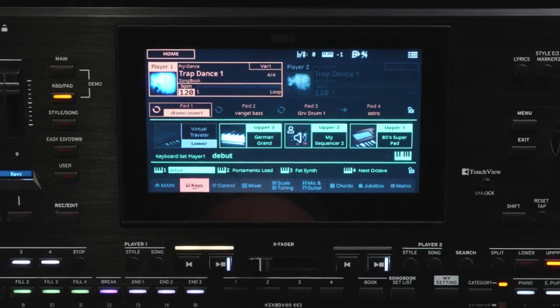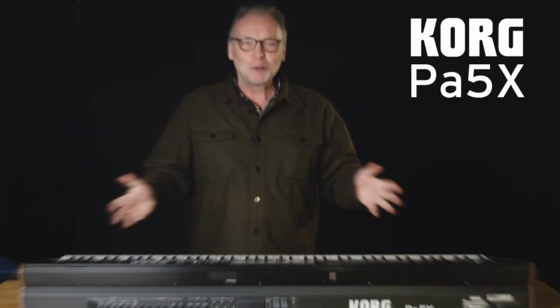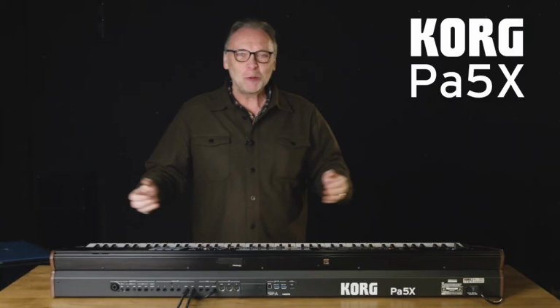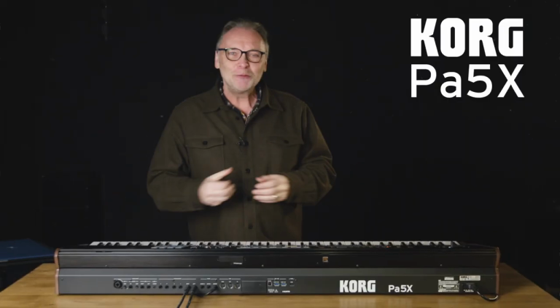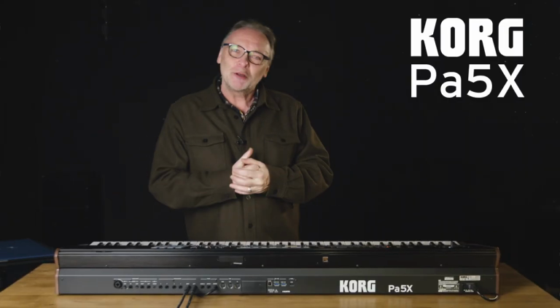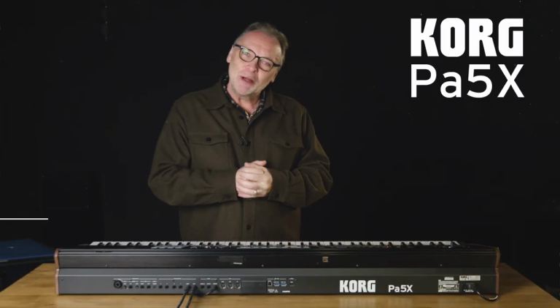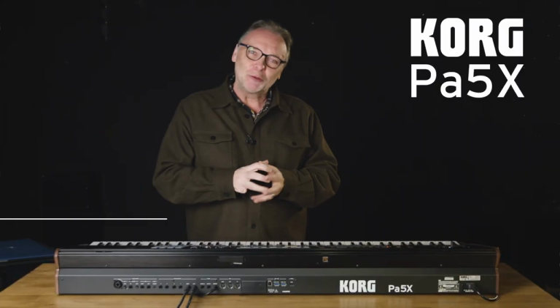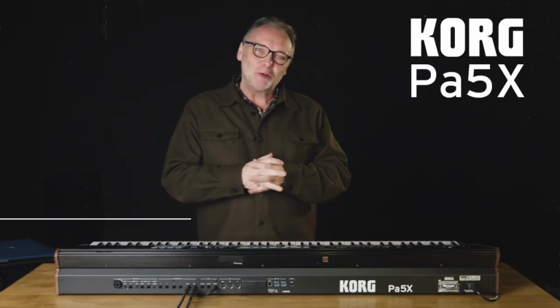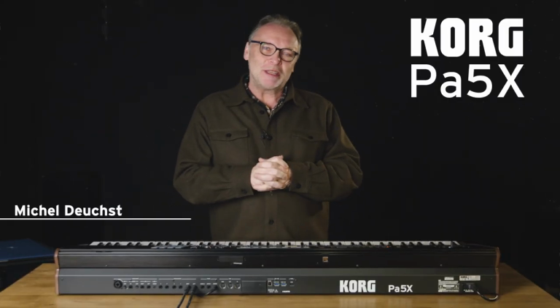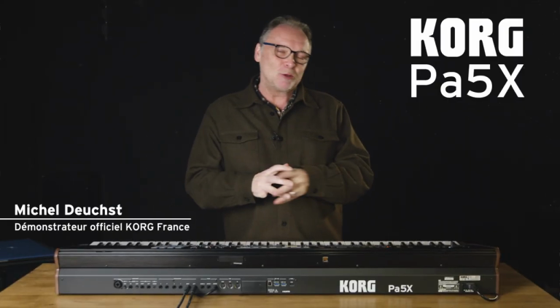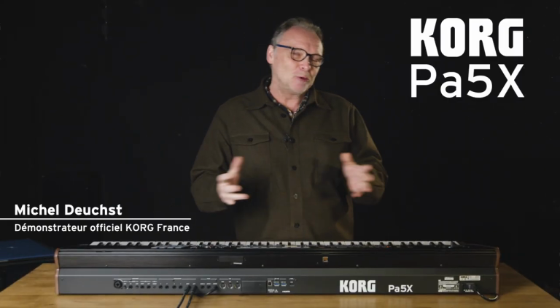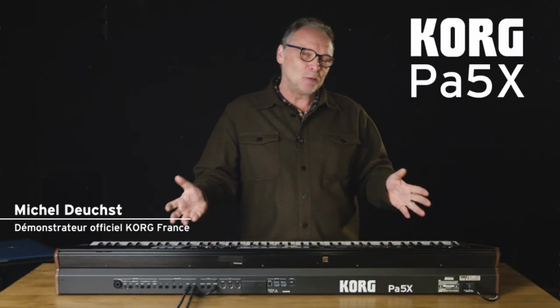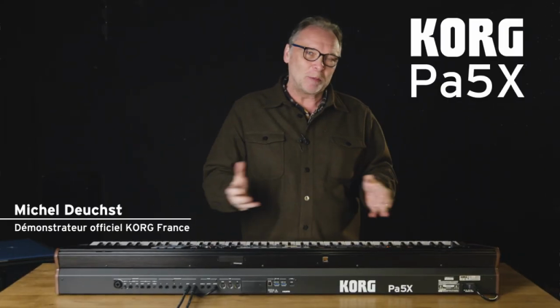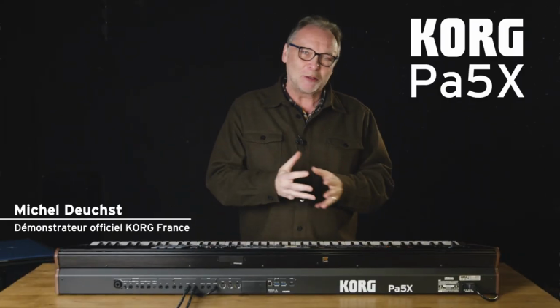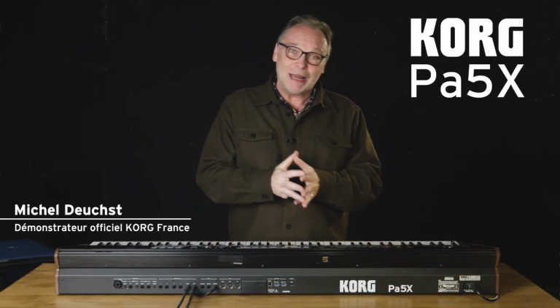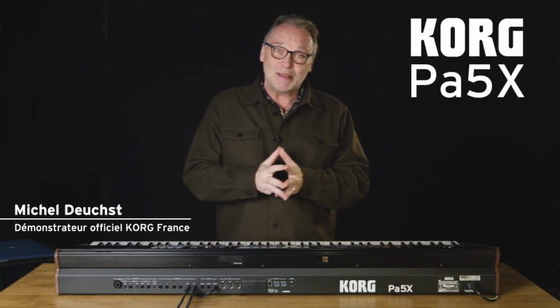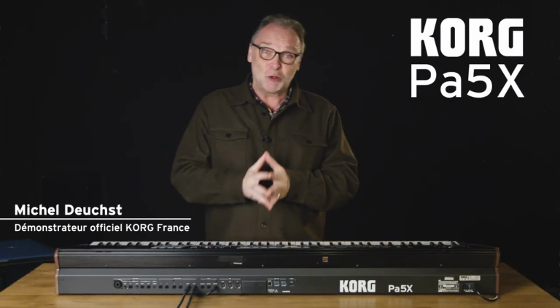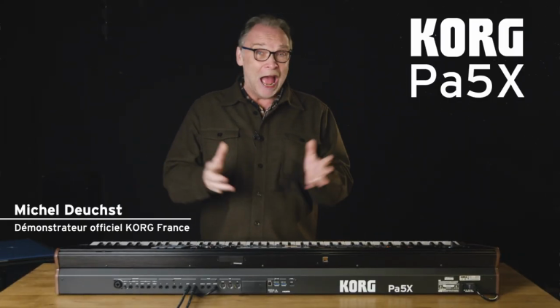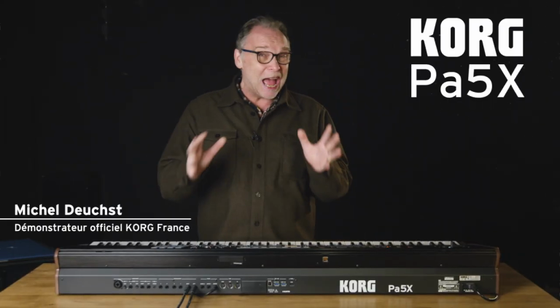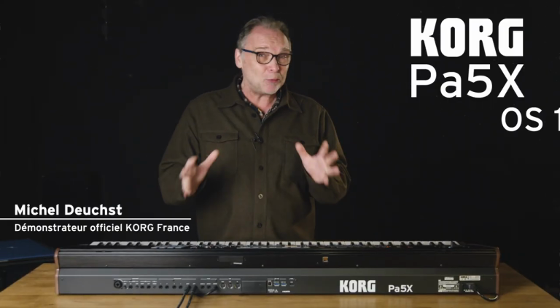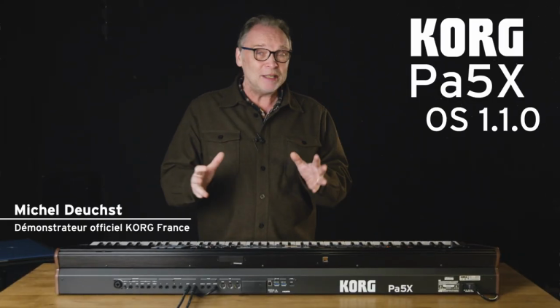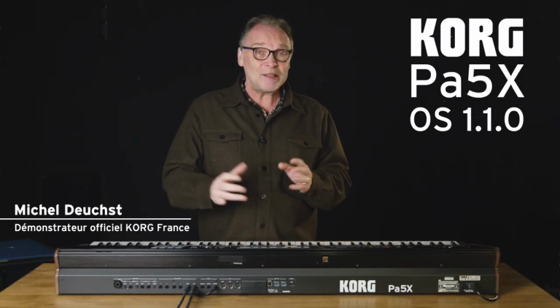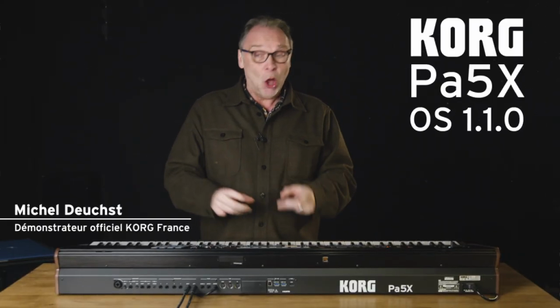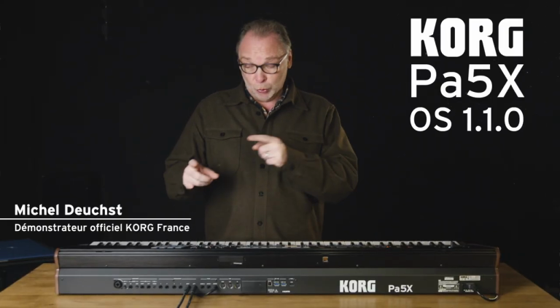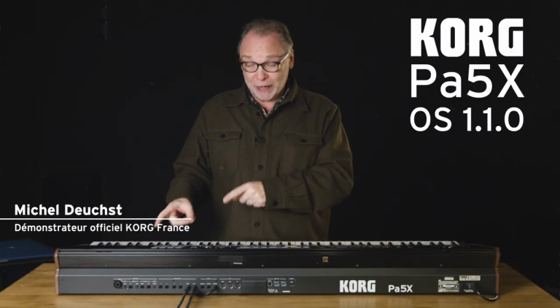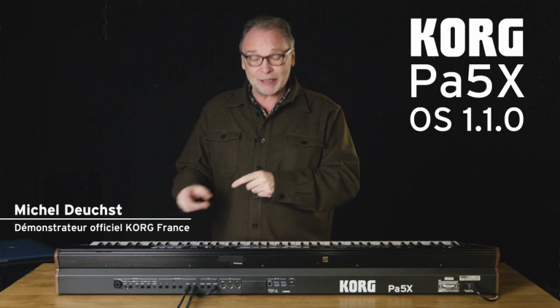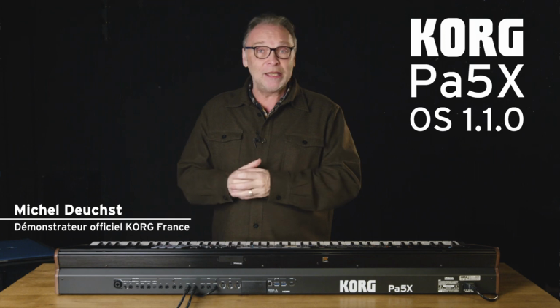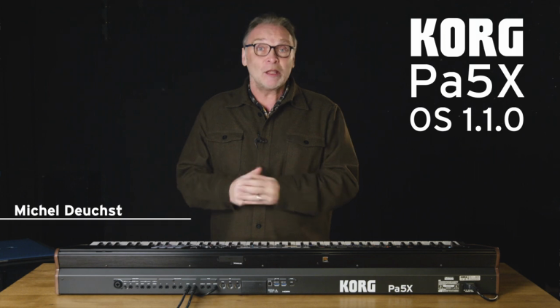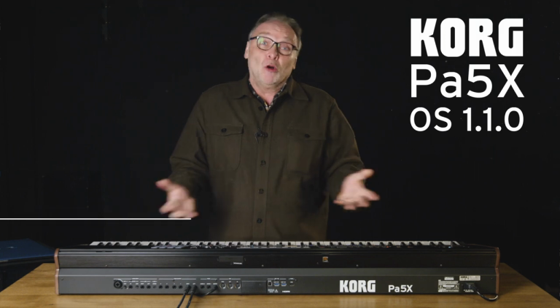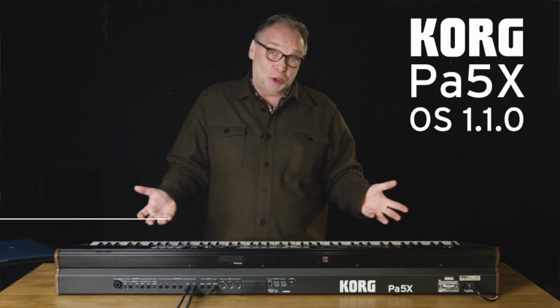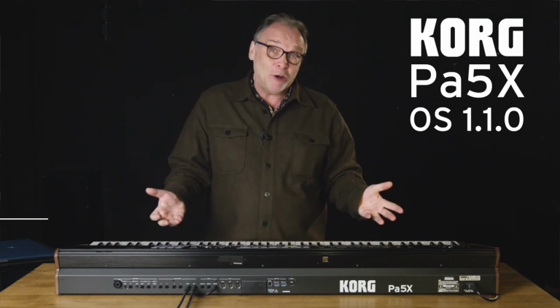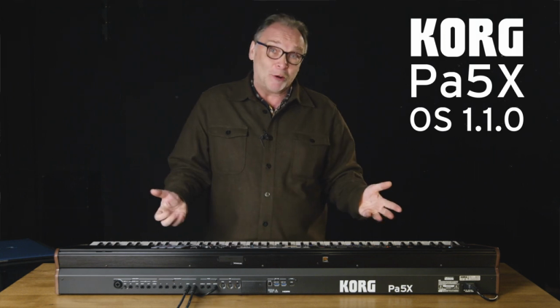Hello and welcome to the Boite Noir du Musicien. Today I will introduce you to version 1.10 of the PA5X from Korg.